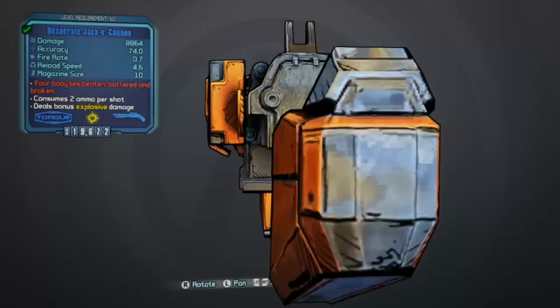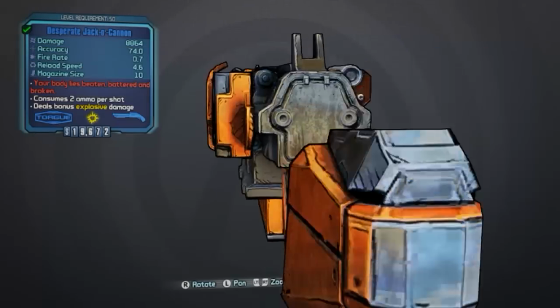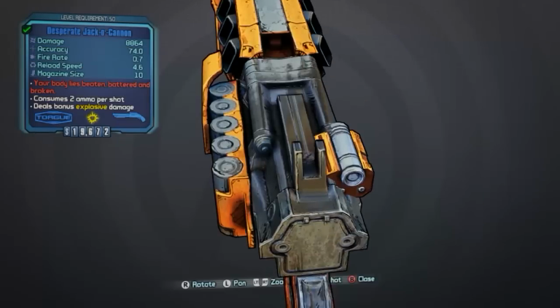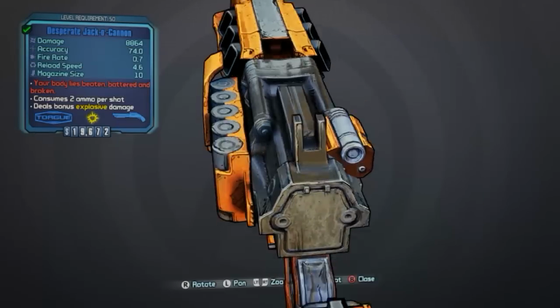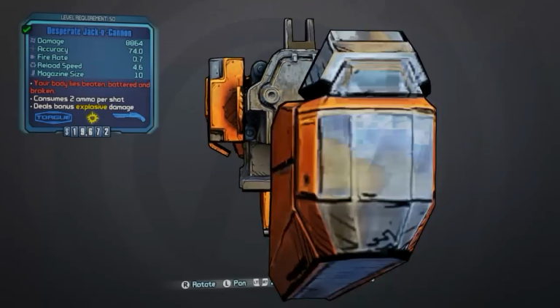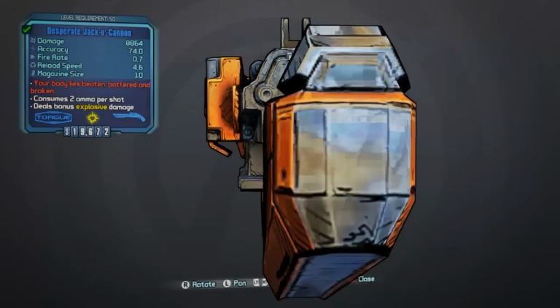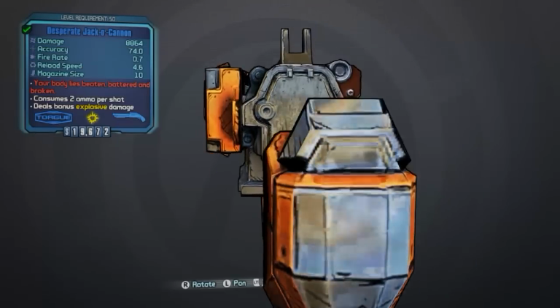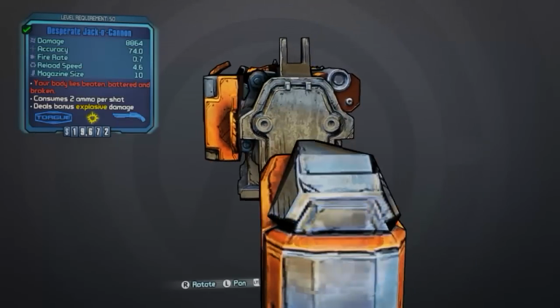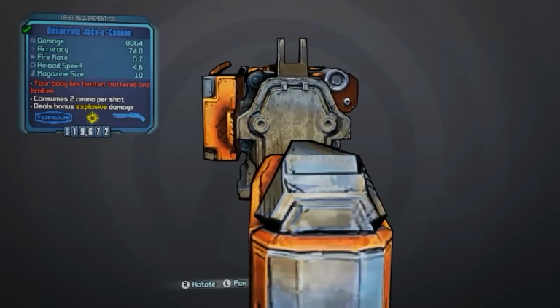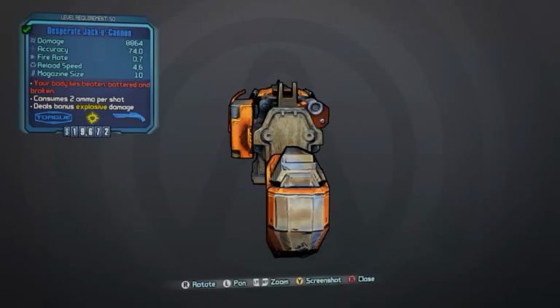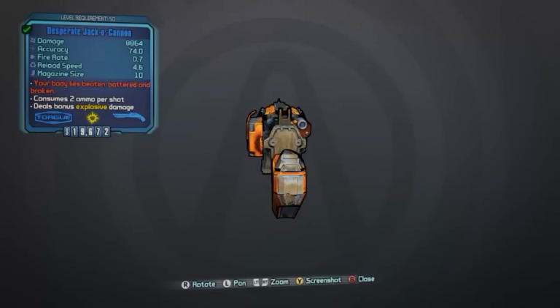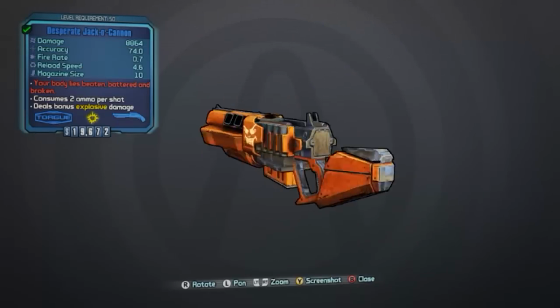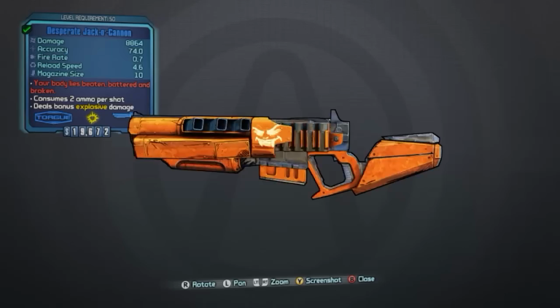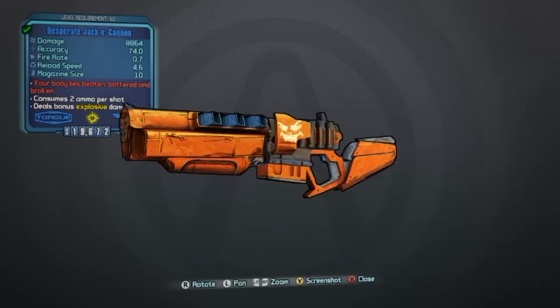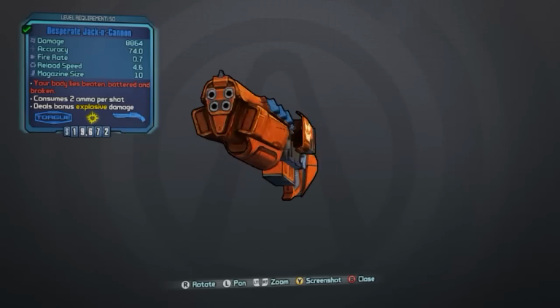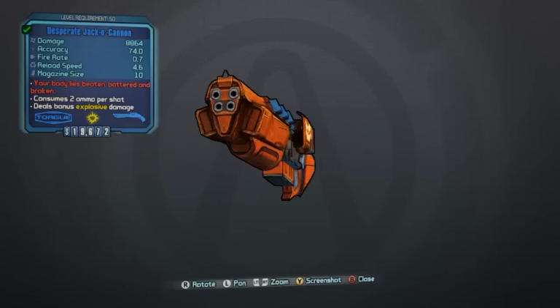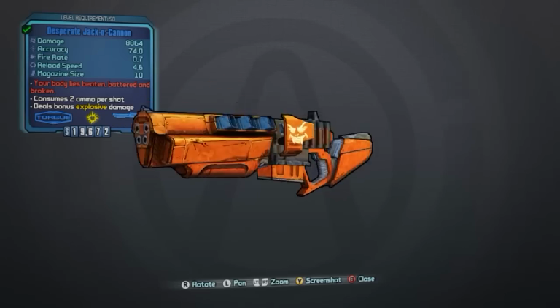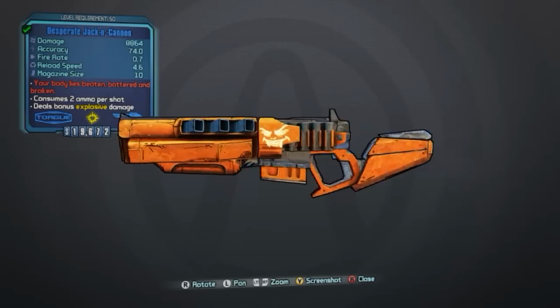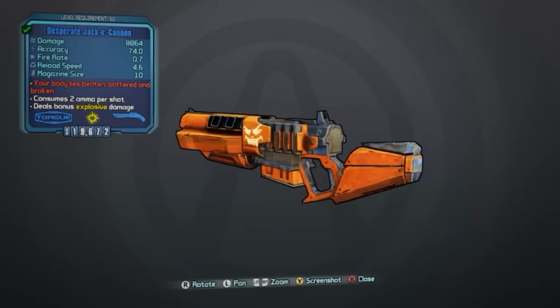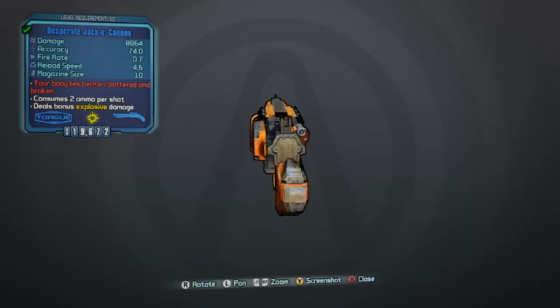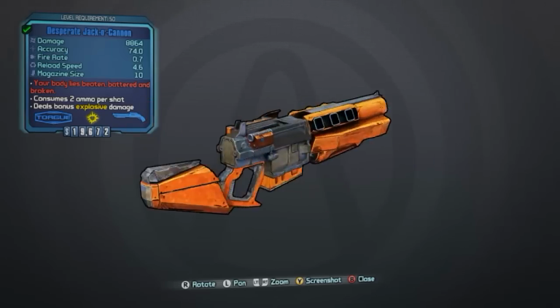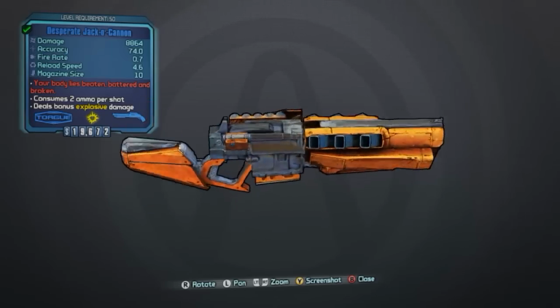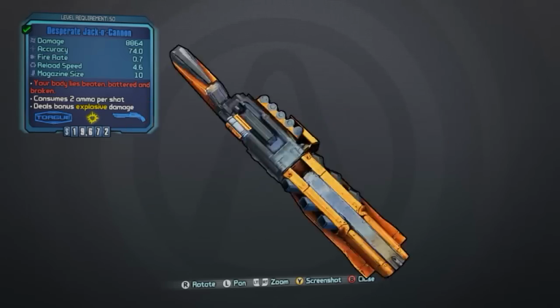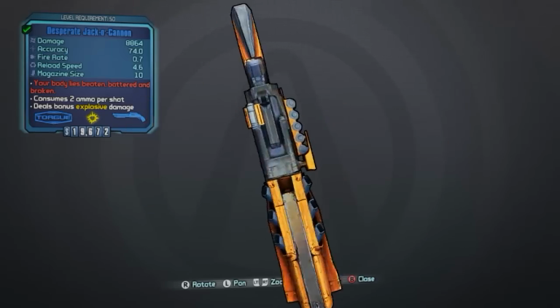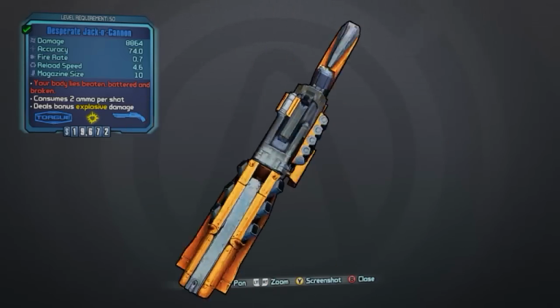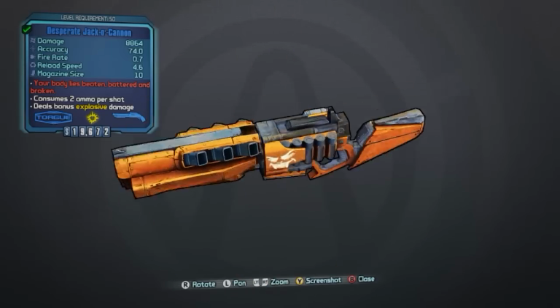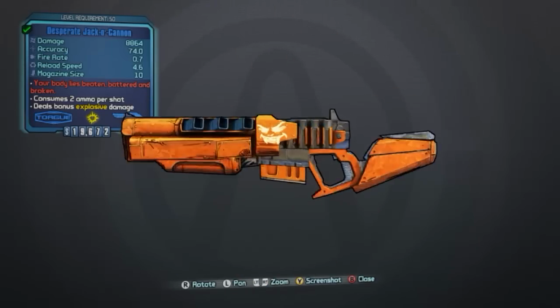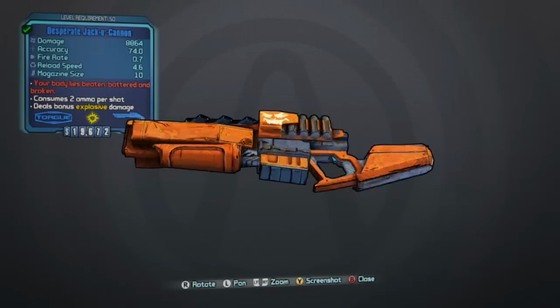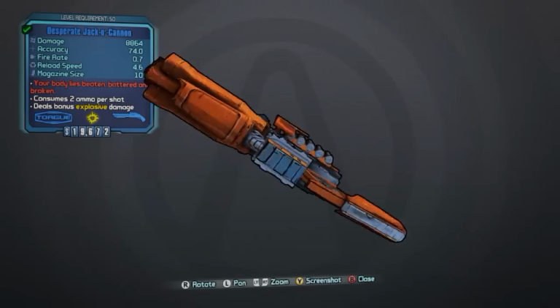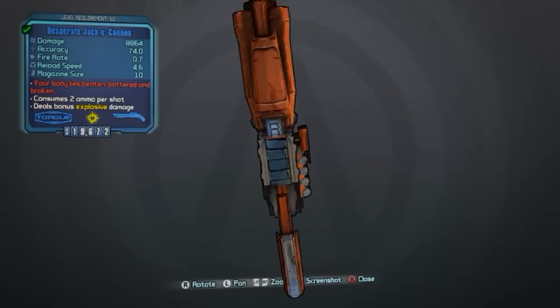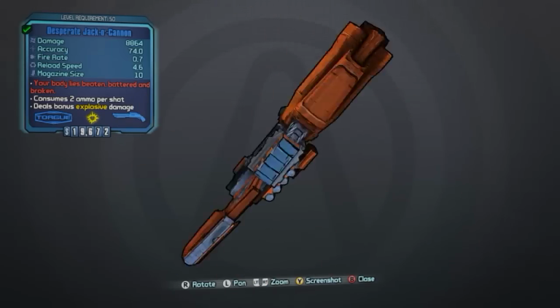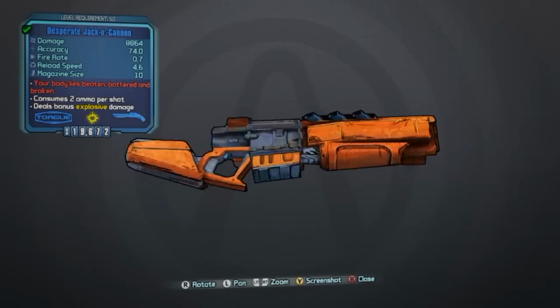This shotgun was added as a special drop in honor of Halloween, as well as making barrels have a Halloween theme, and scav enemies having pumpkin heads.